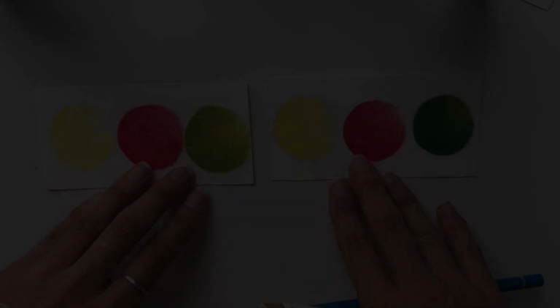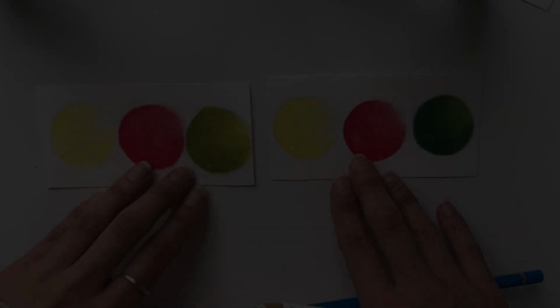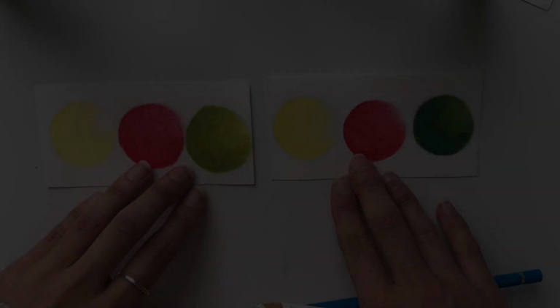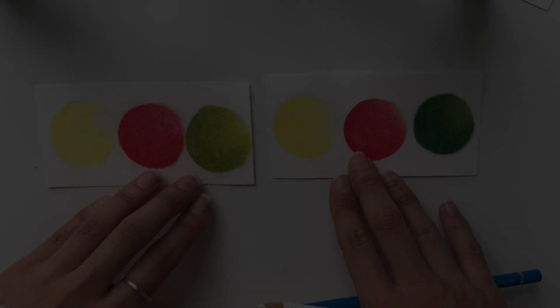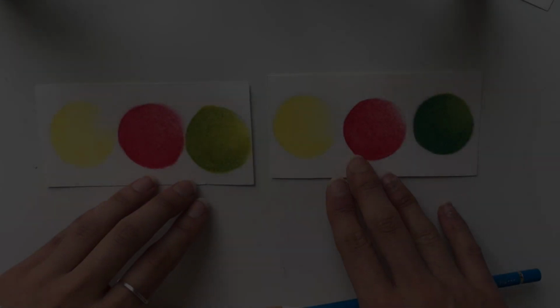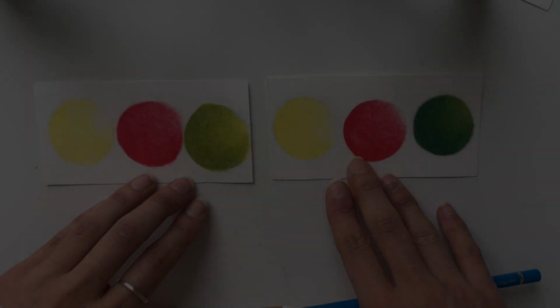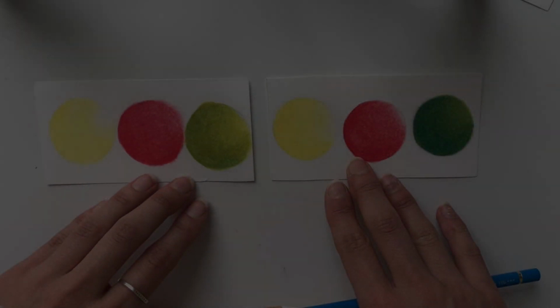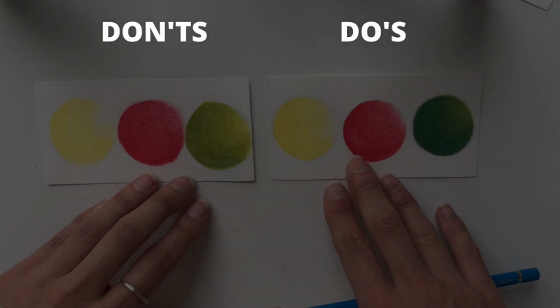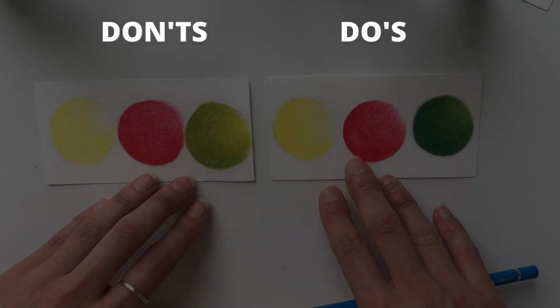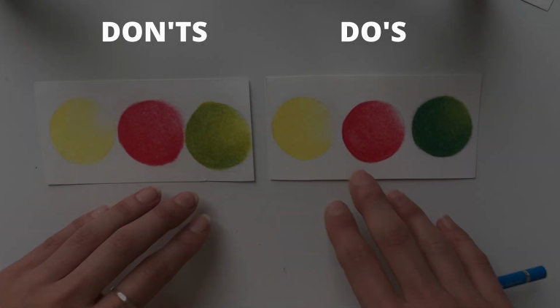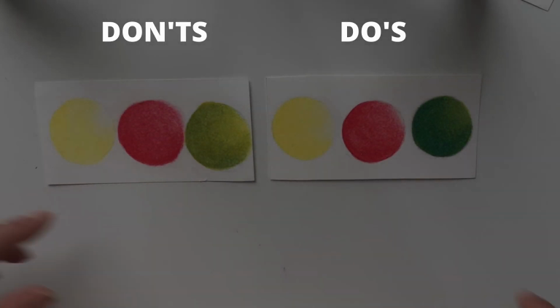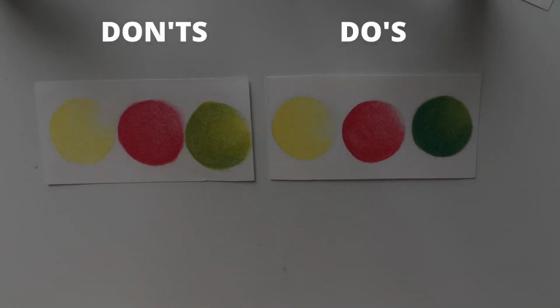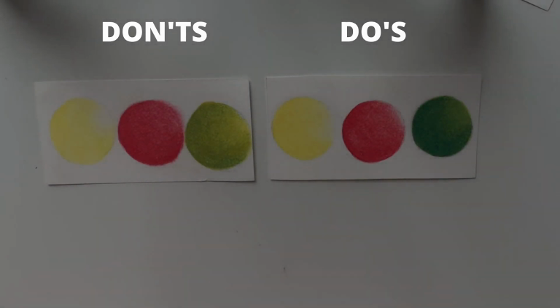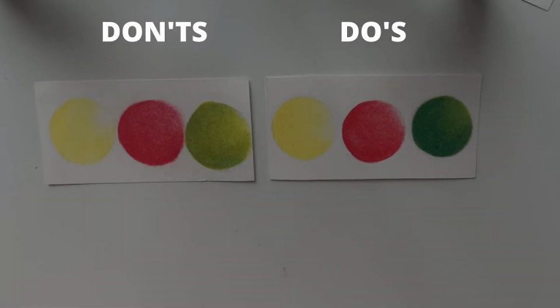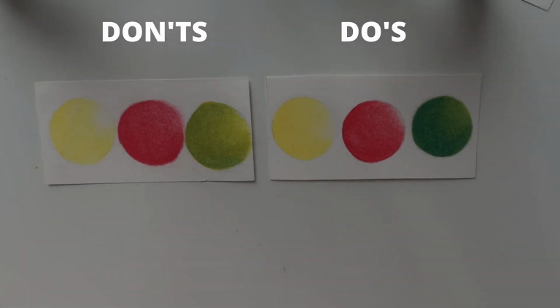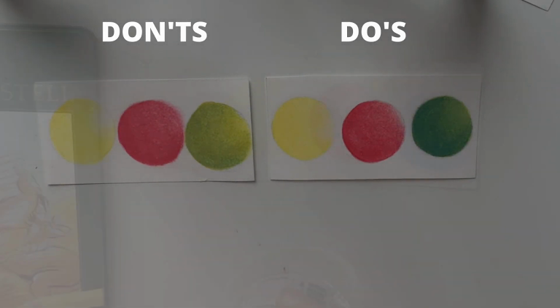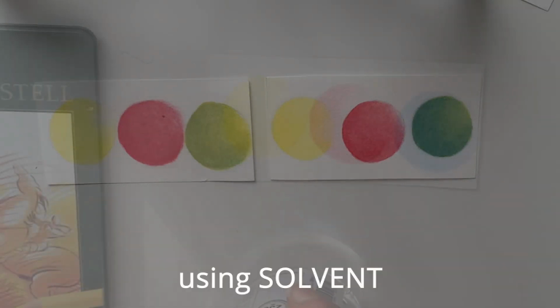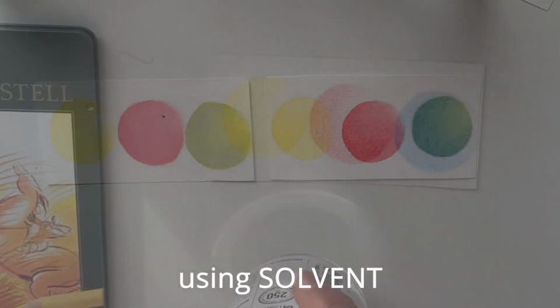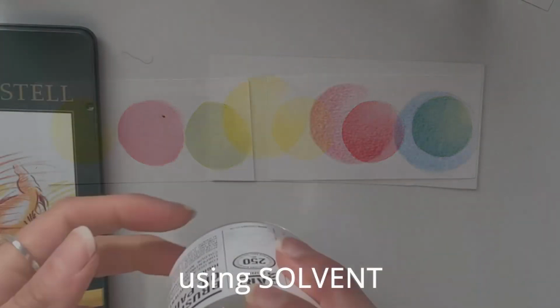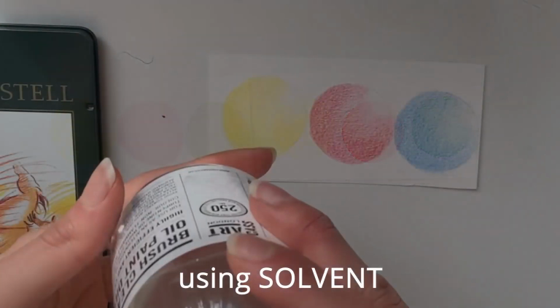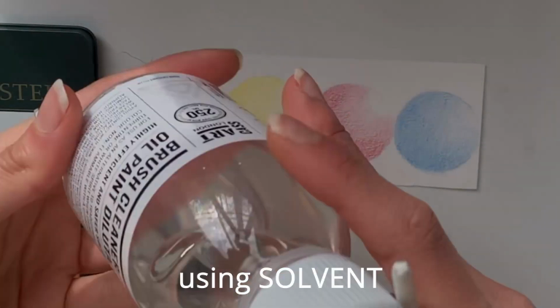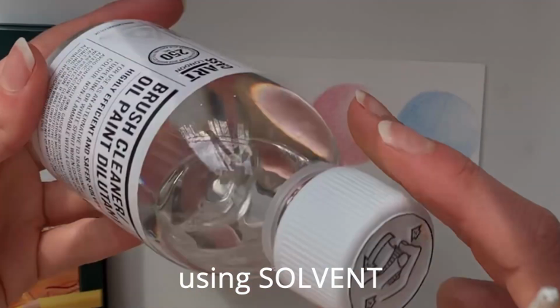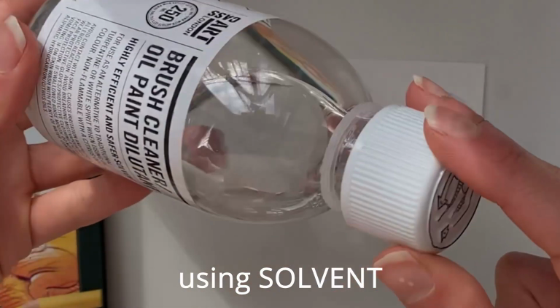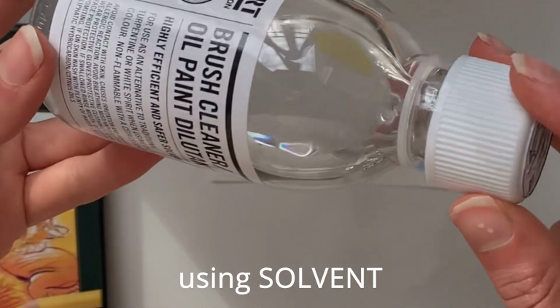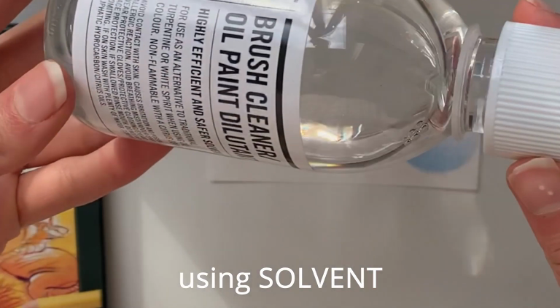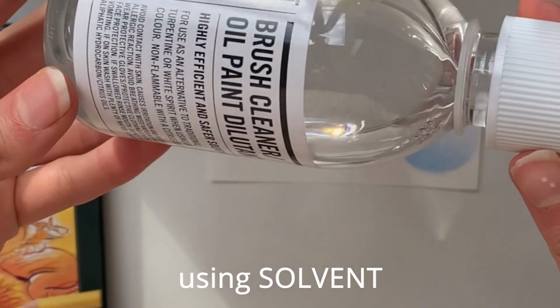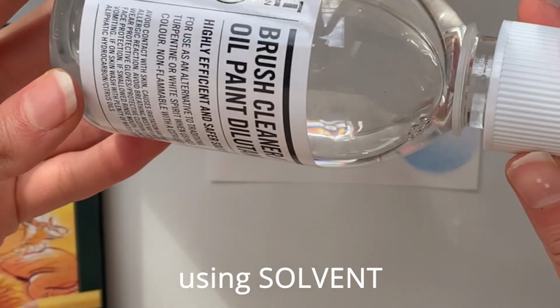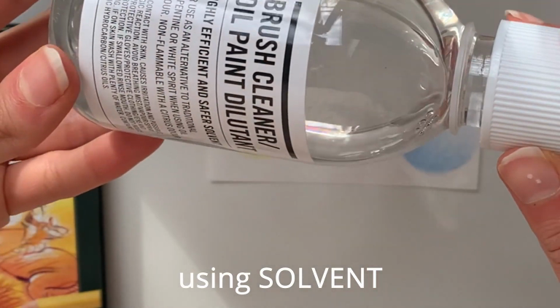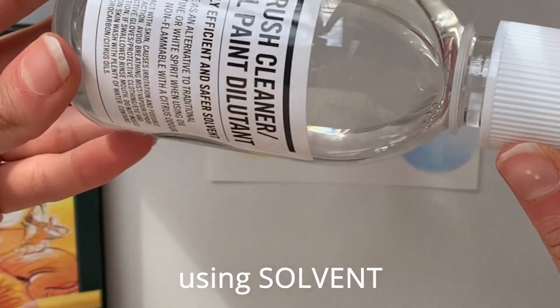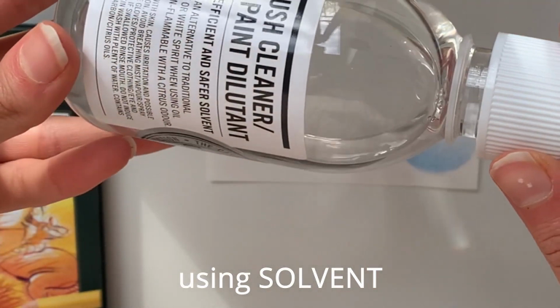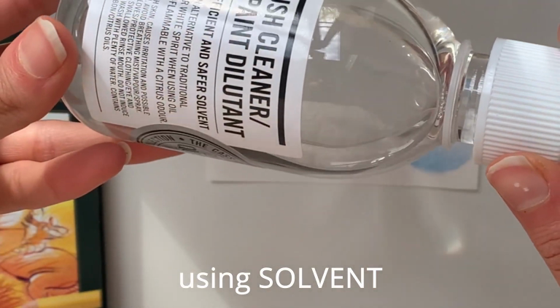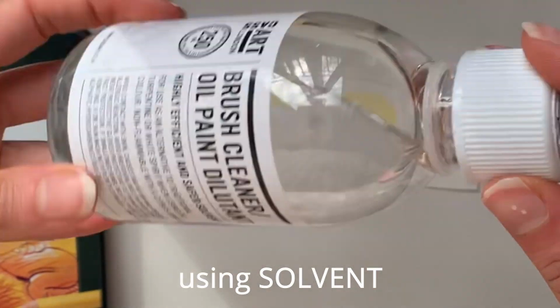Hello everyone, welcome back to my channel. Today we will use solvent to blend colored pencils.